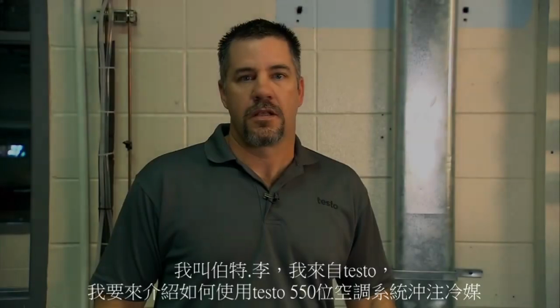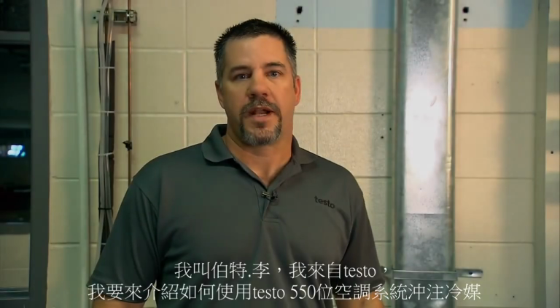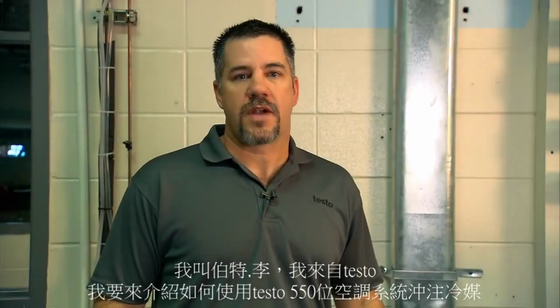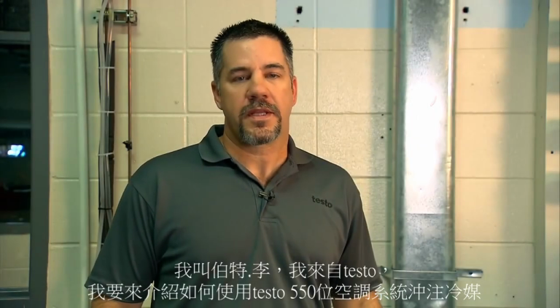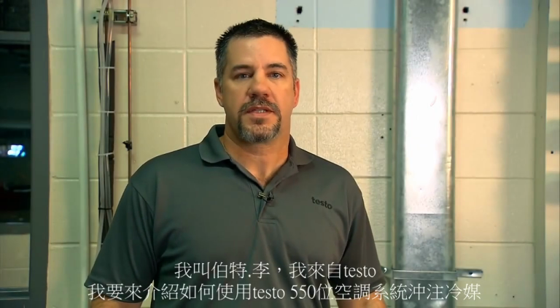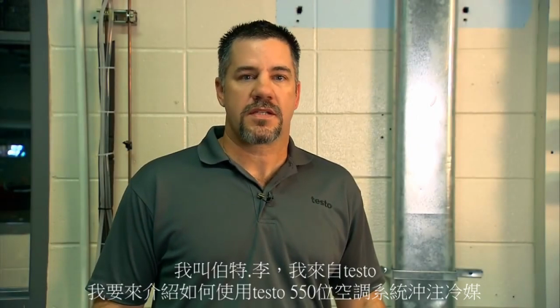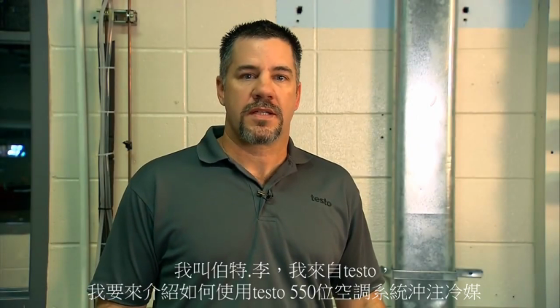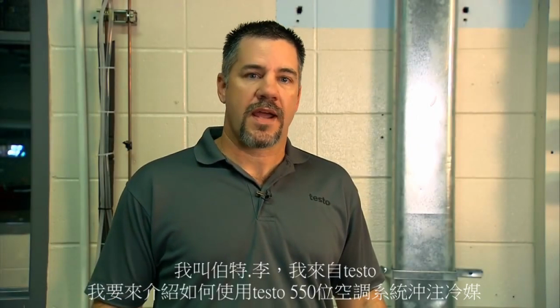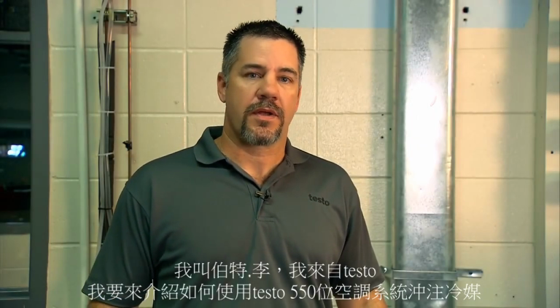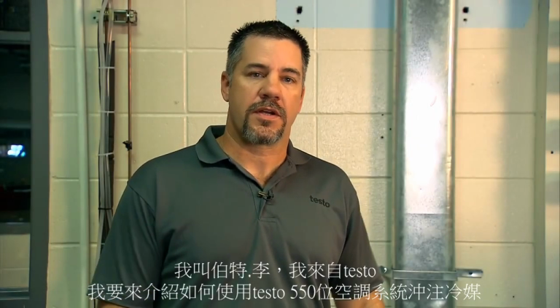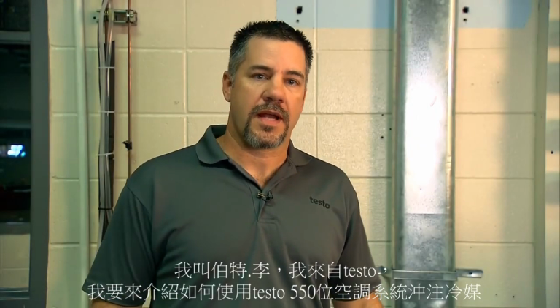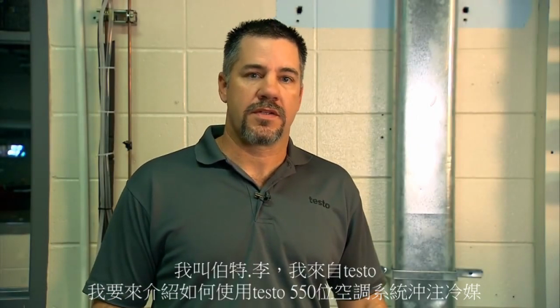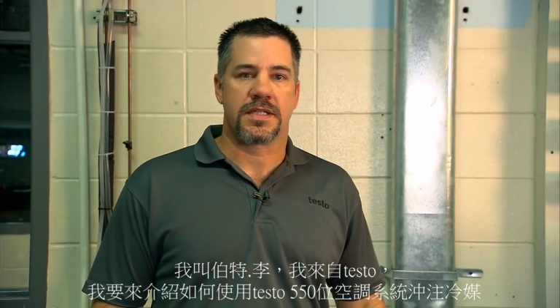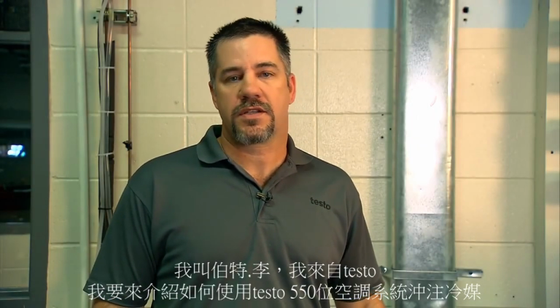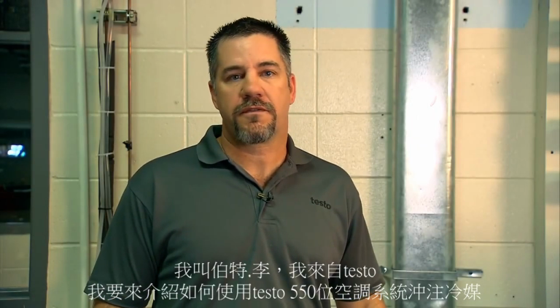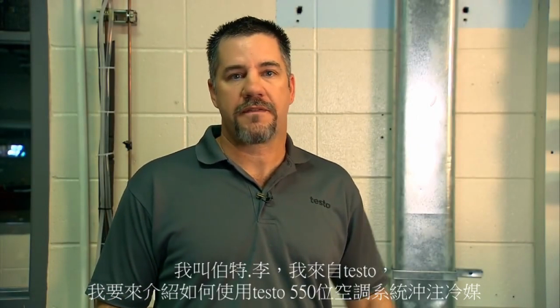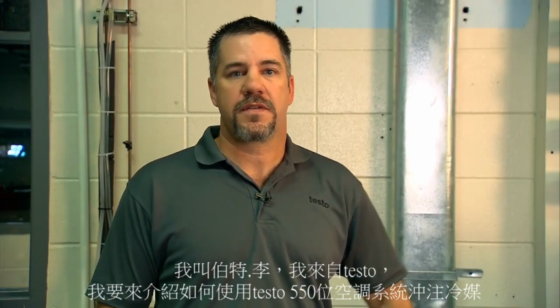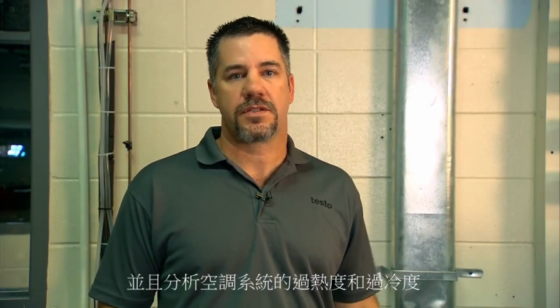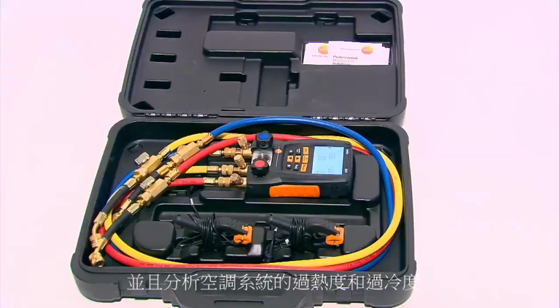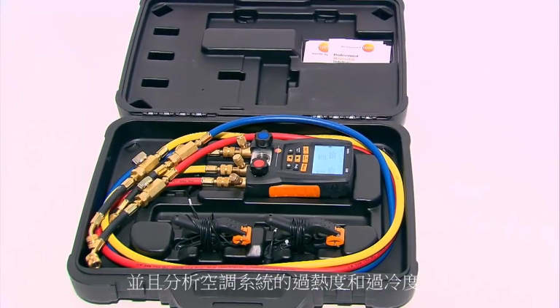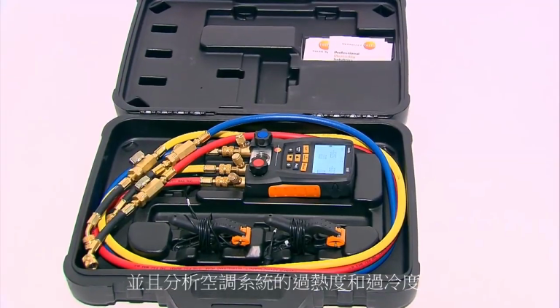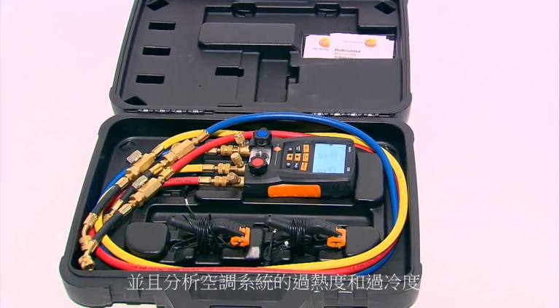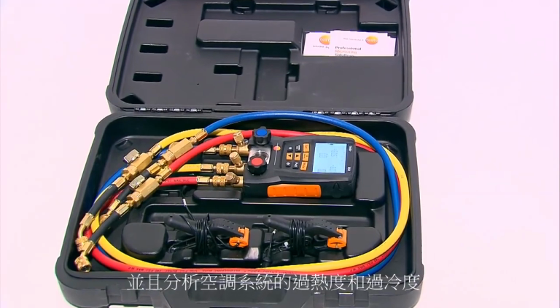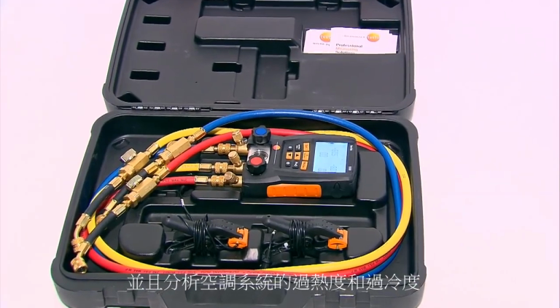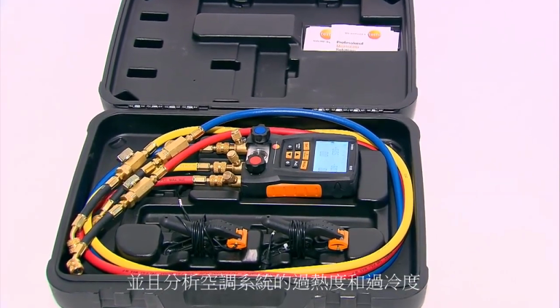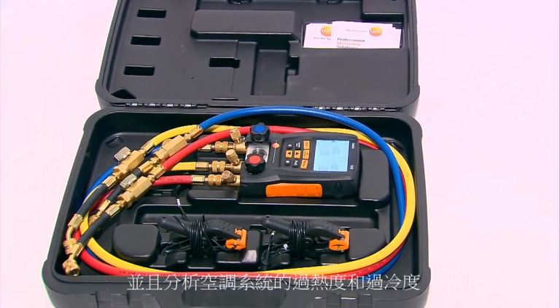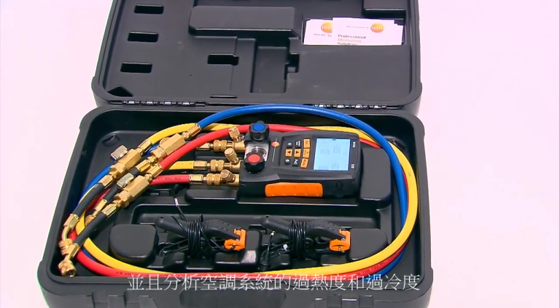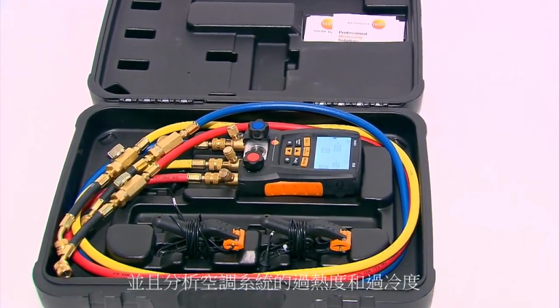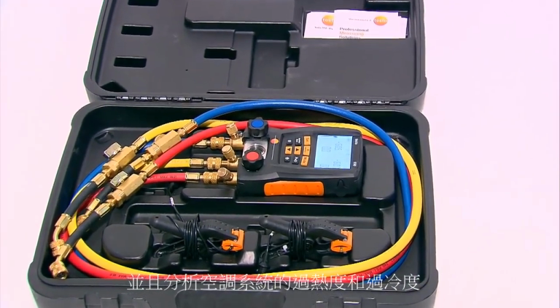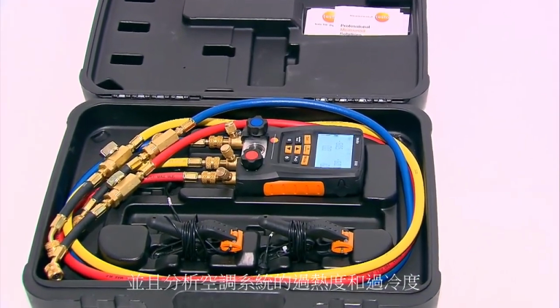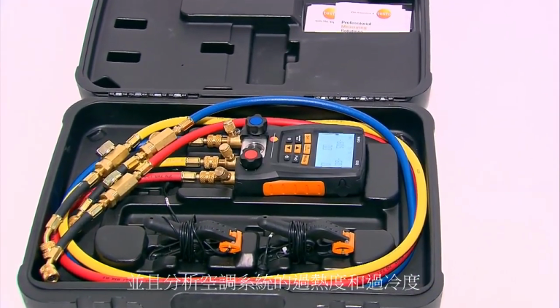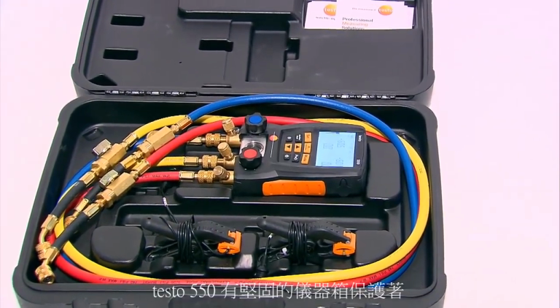My name is Robert Lee with Testo, and today we're going to show you how to use the Testo 550 to charge an air conditioning system using superheat and sub-cooling.